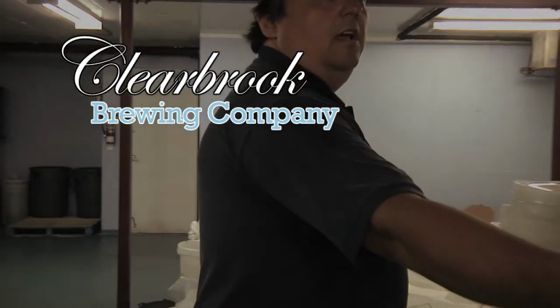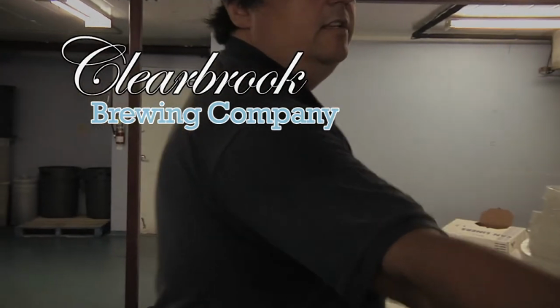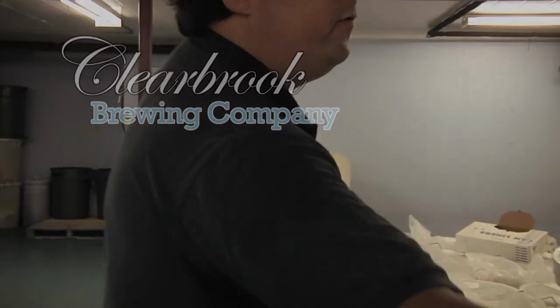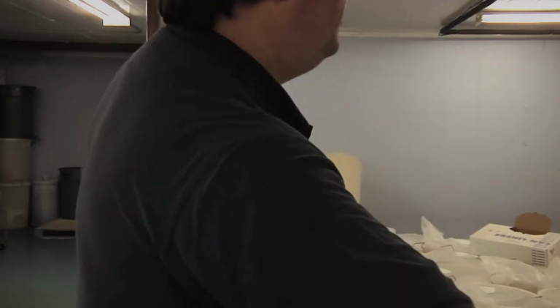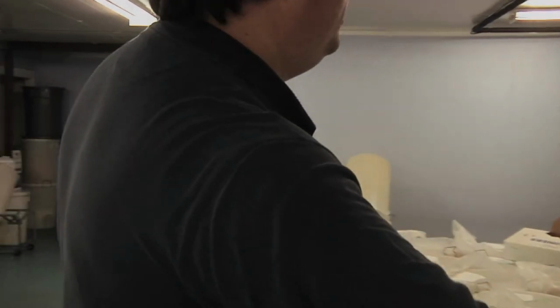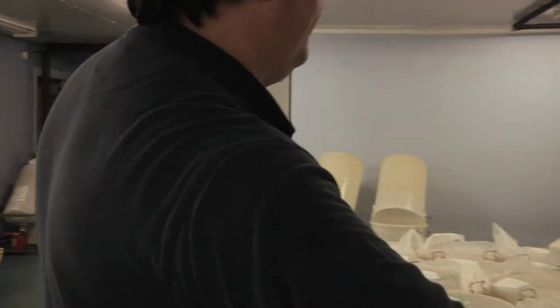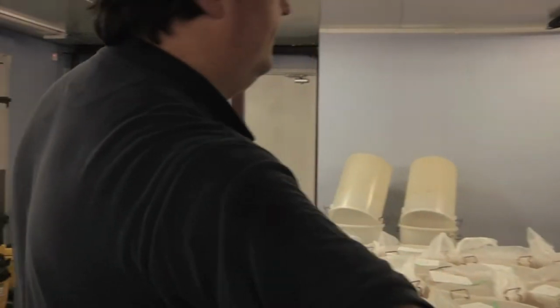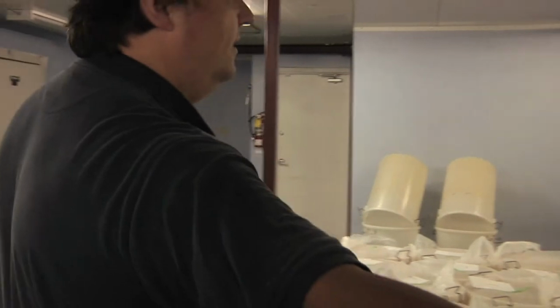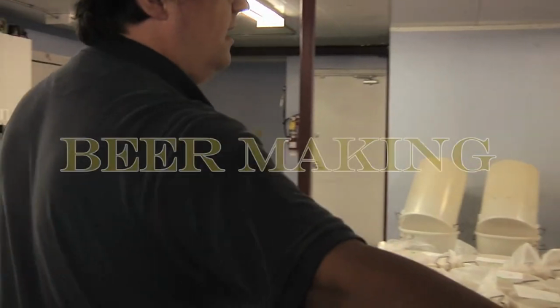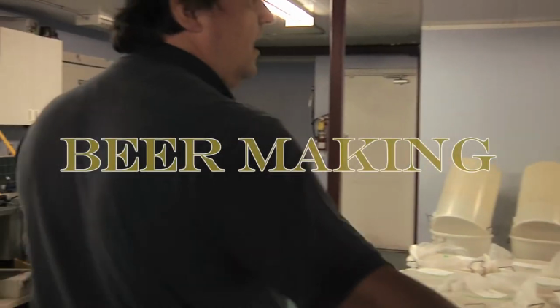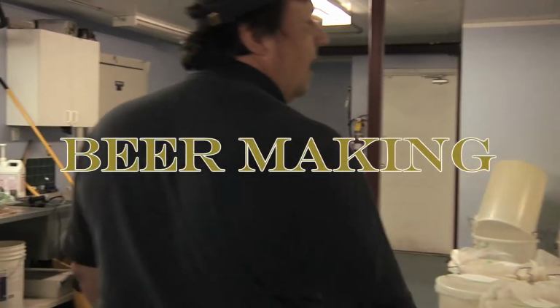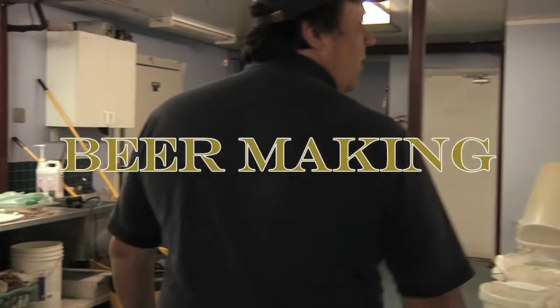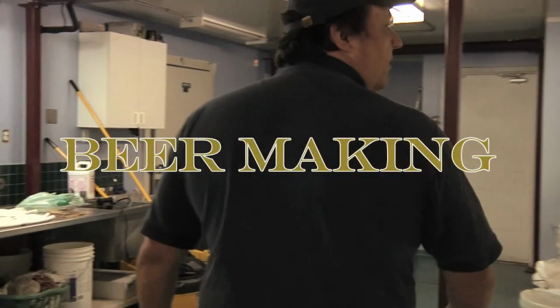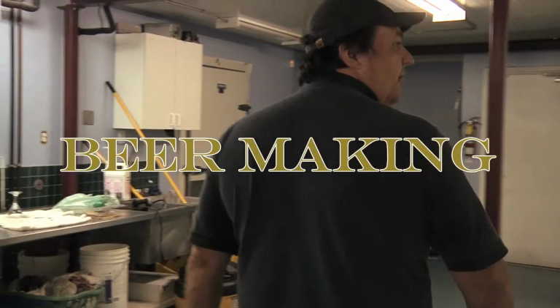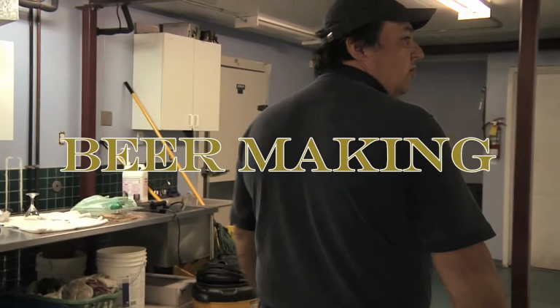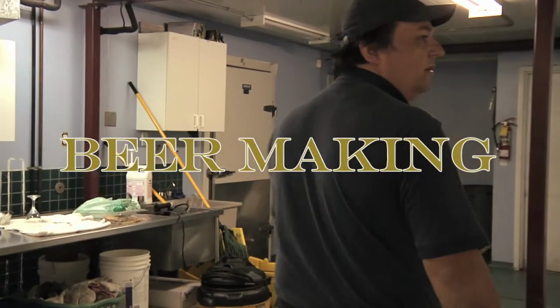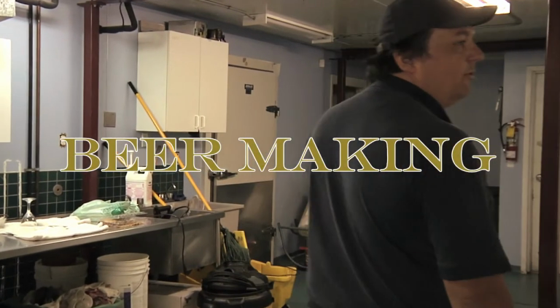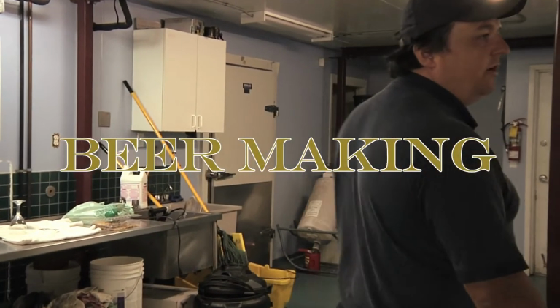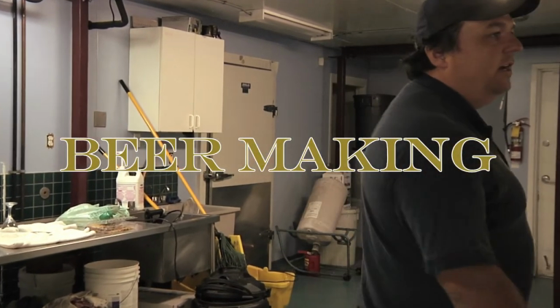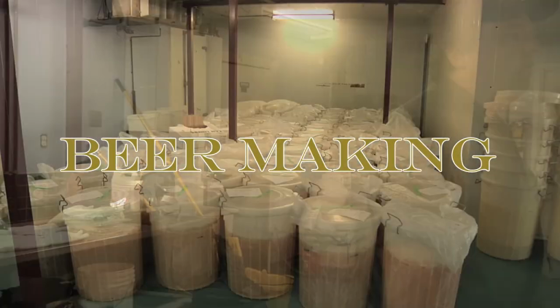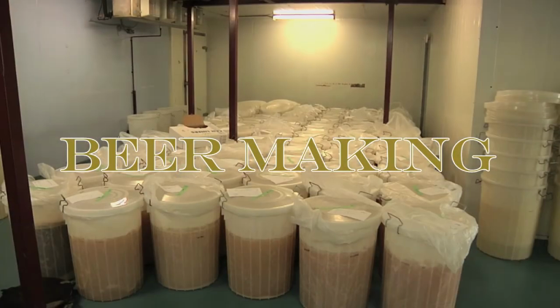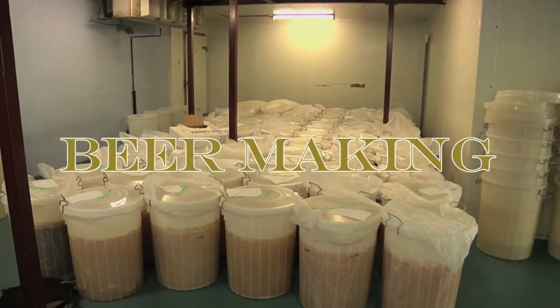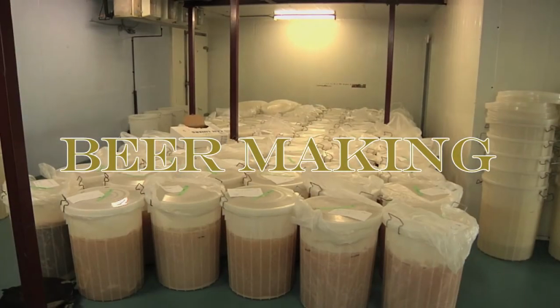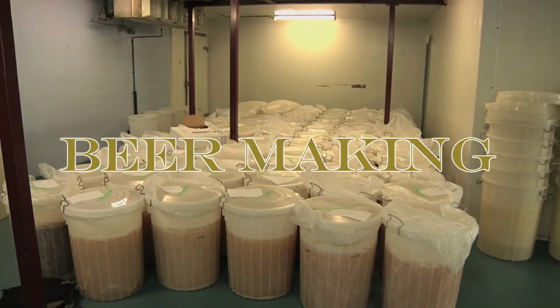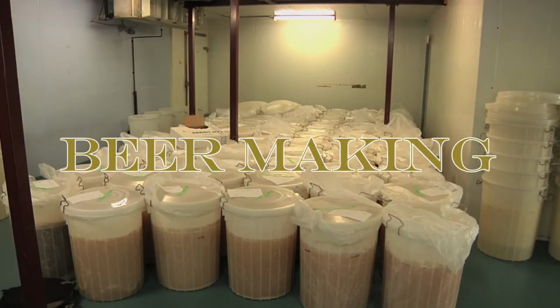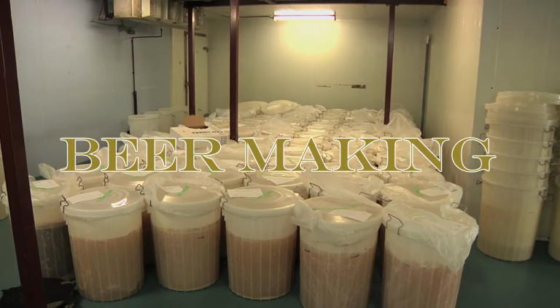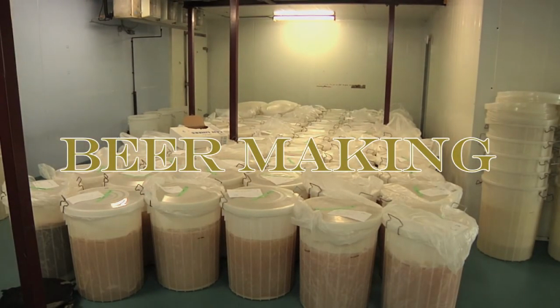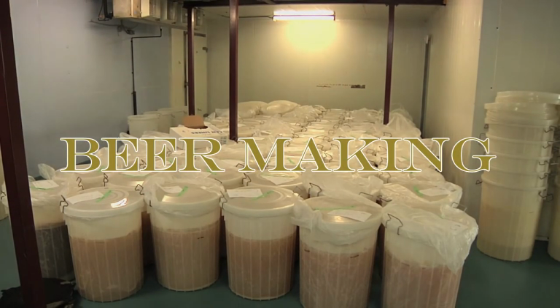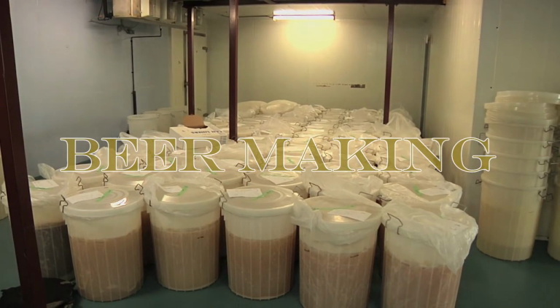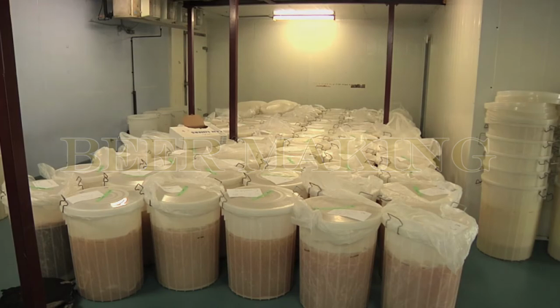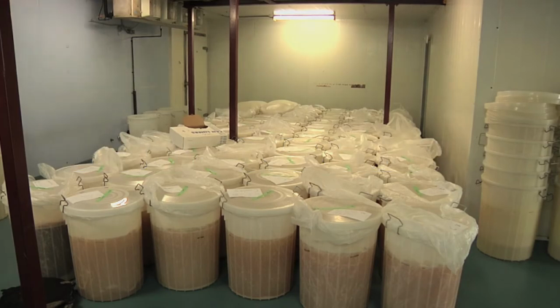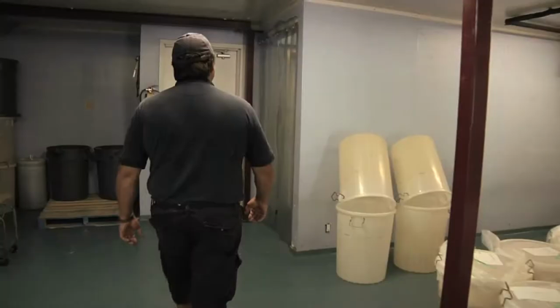This is our fermentation area. What we do is we control the temperature in here. Each one of these containers represents an individual's batch.